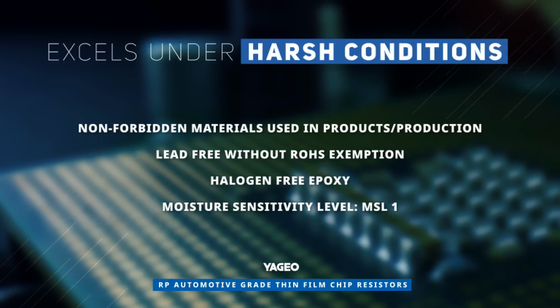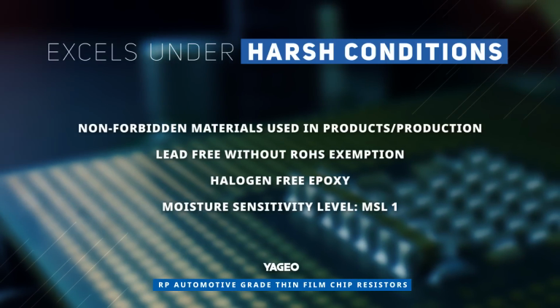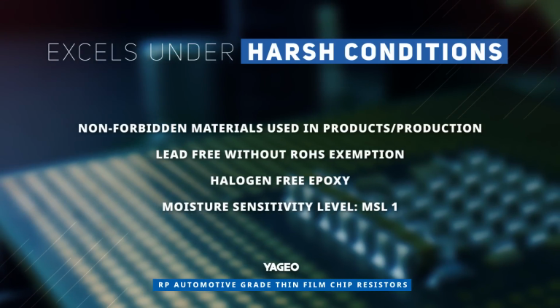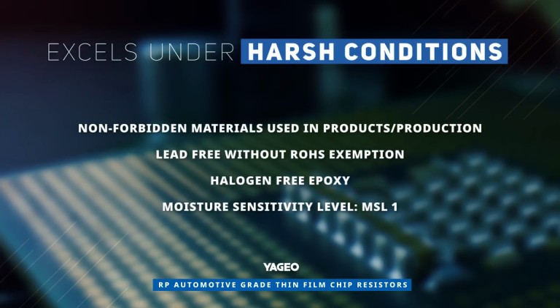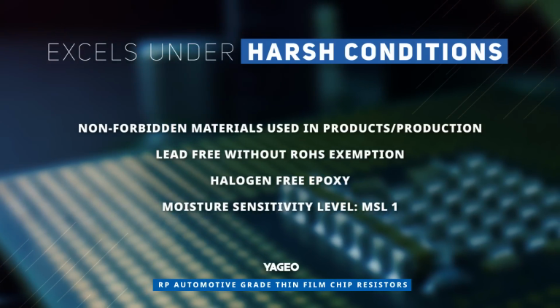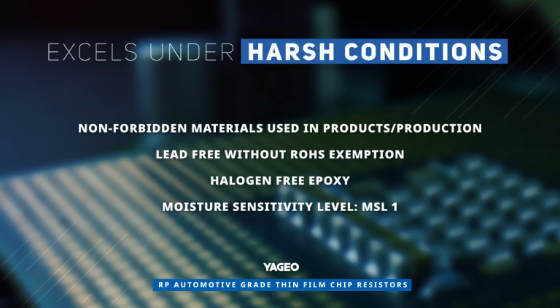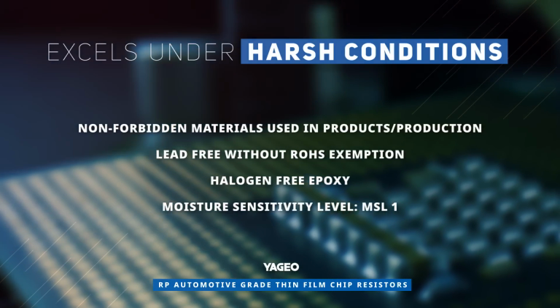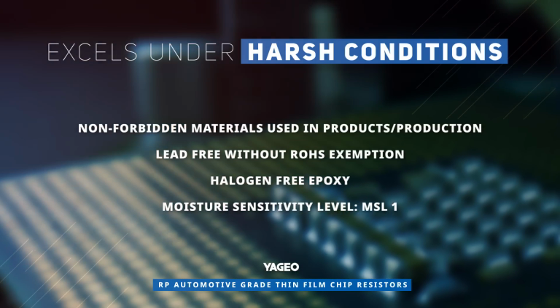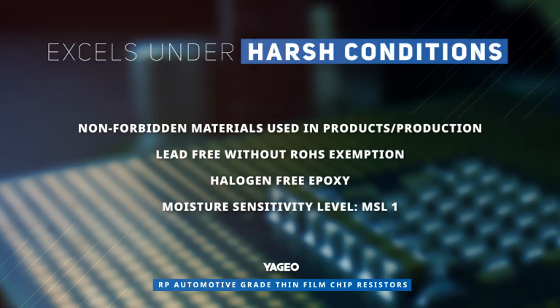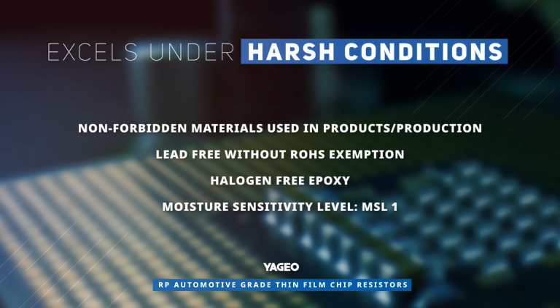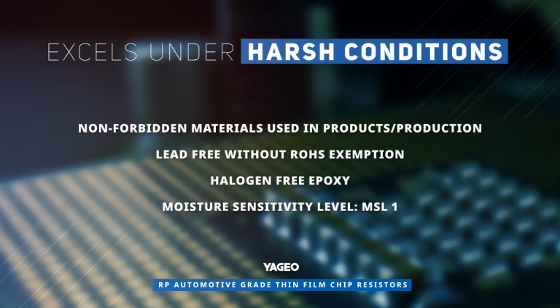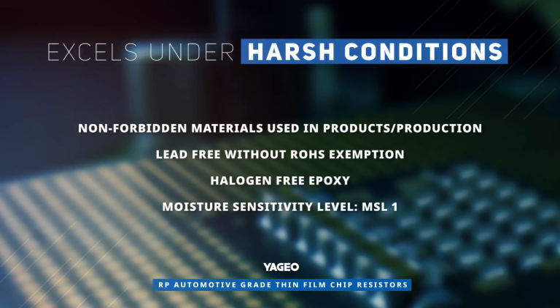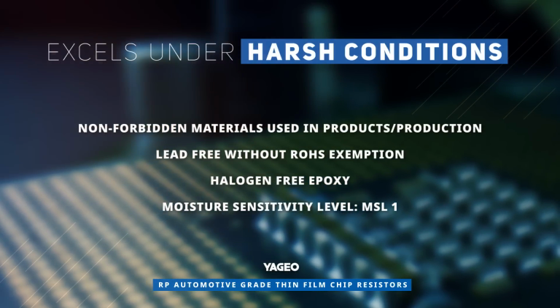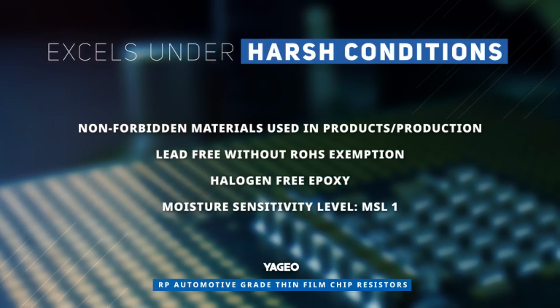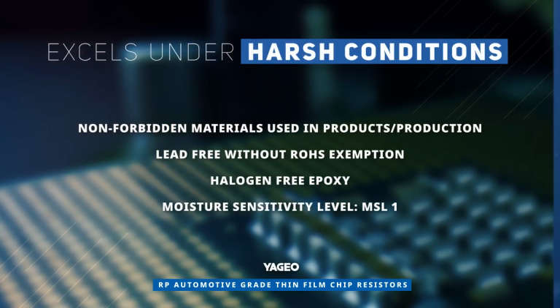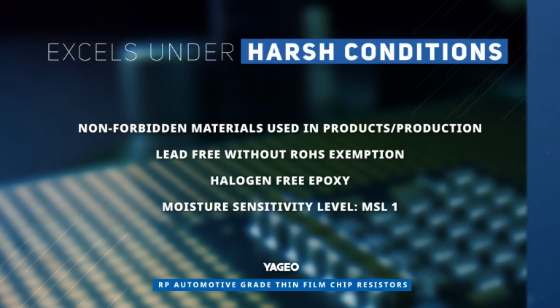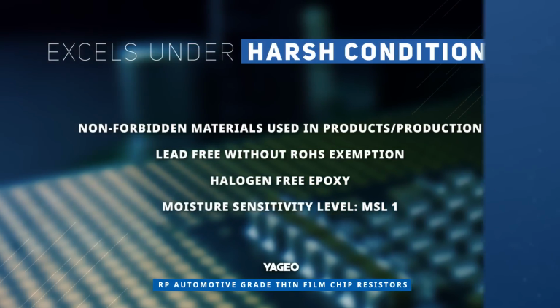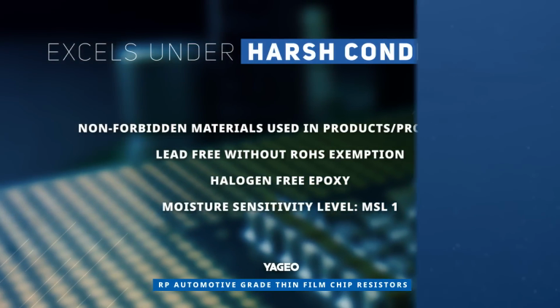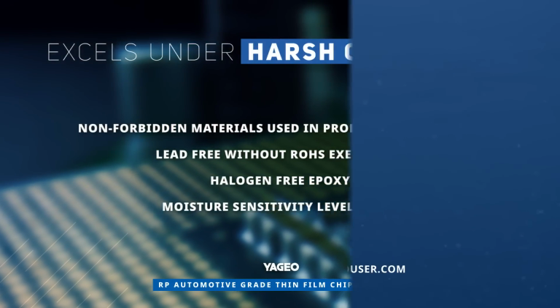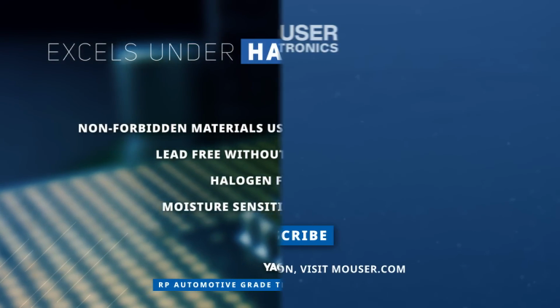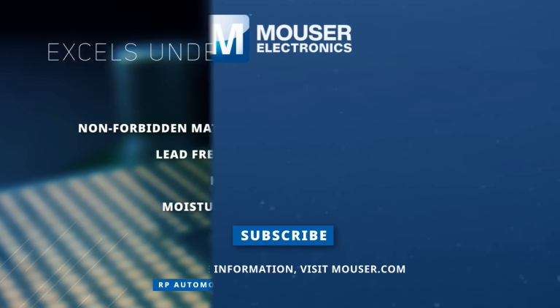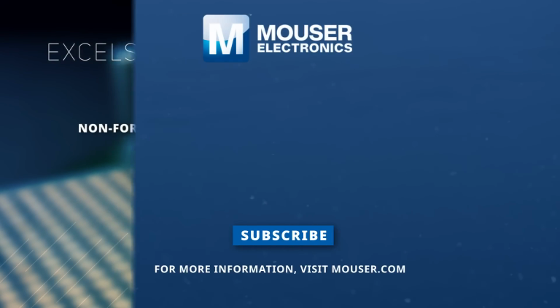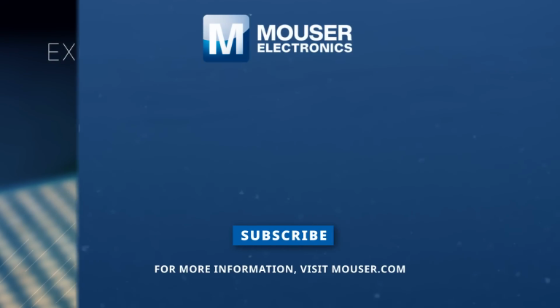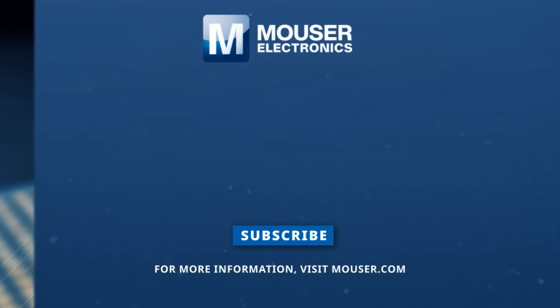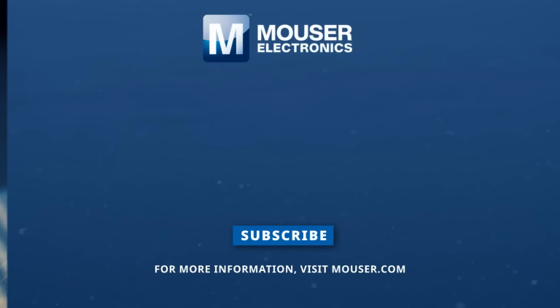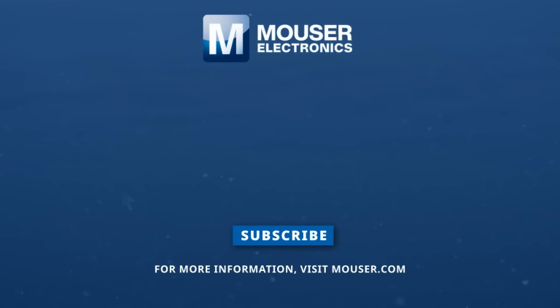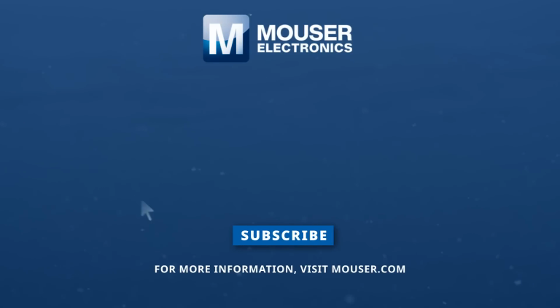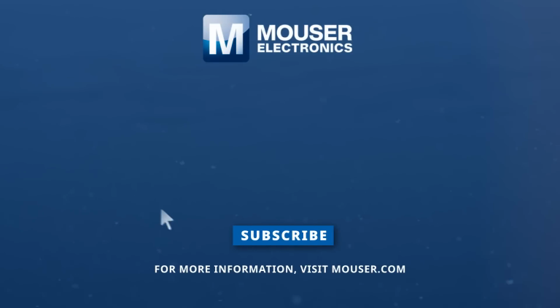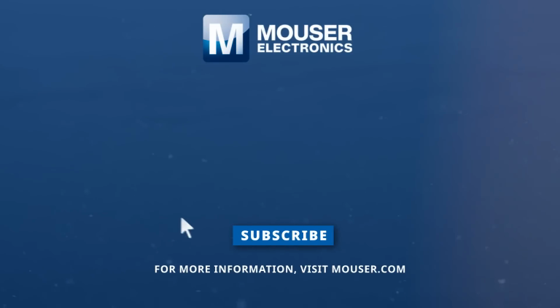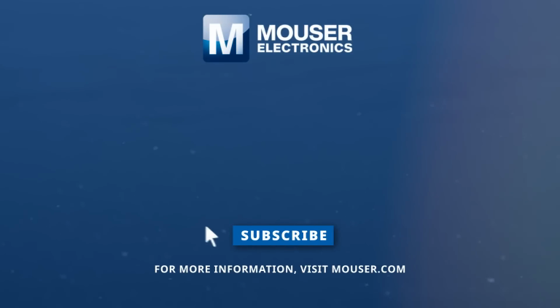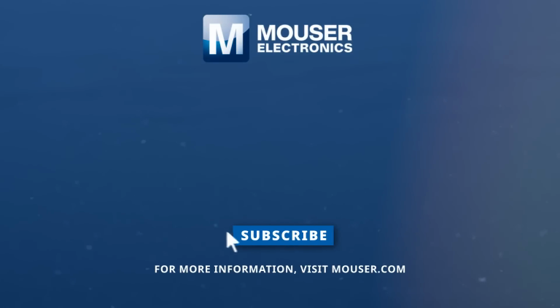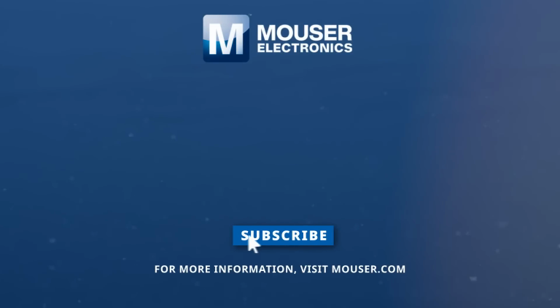Discover how to optimize your new product designs at Mouser.com.